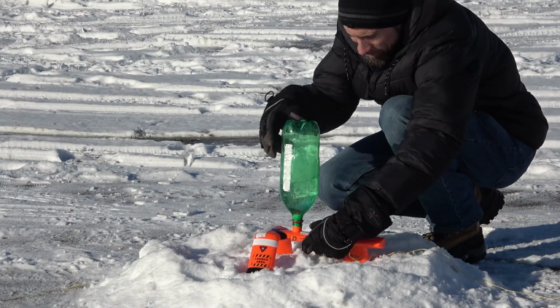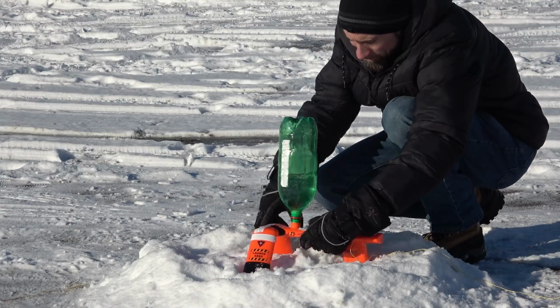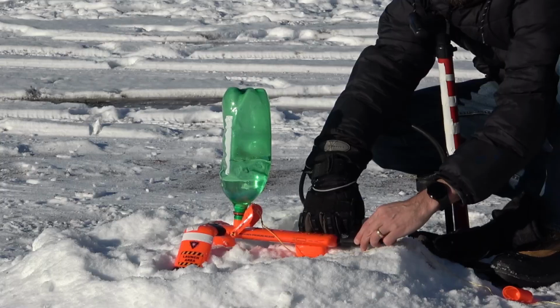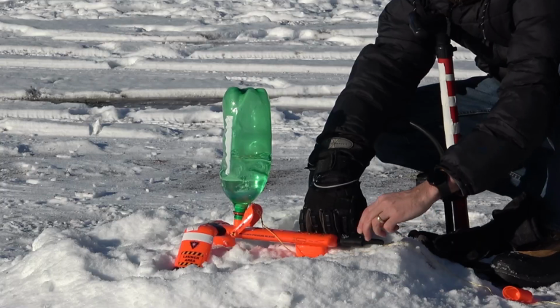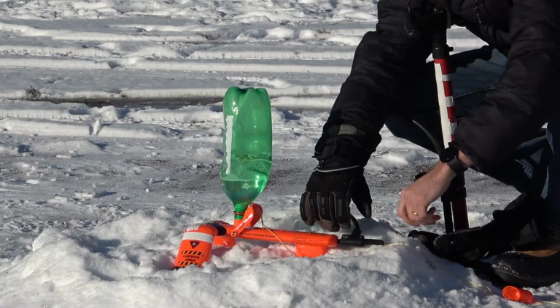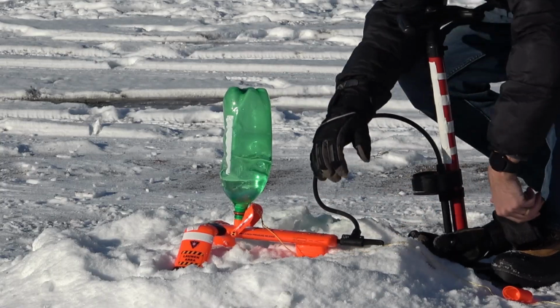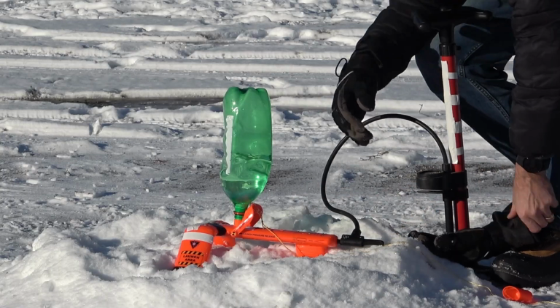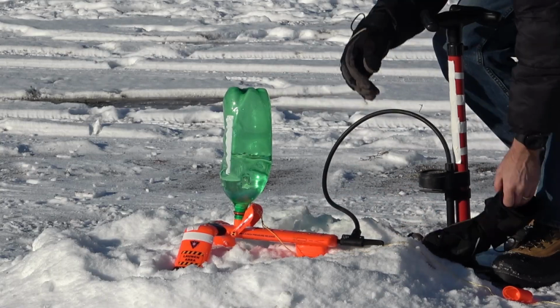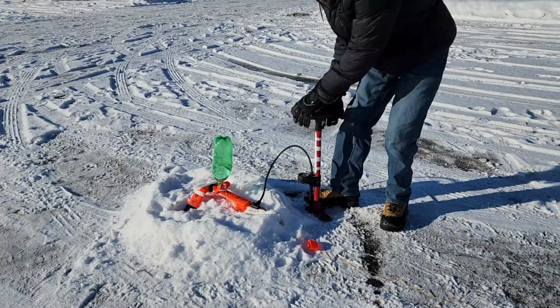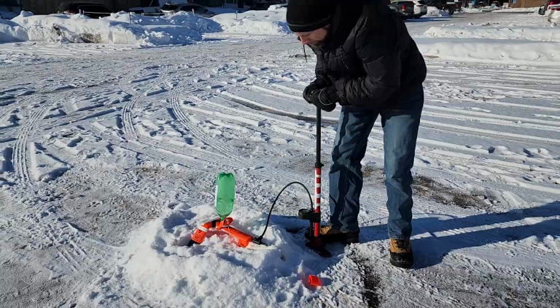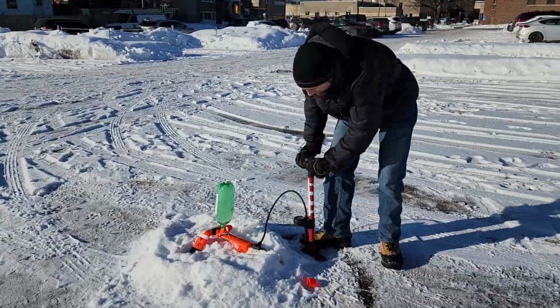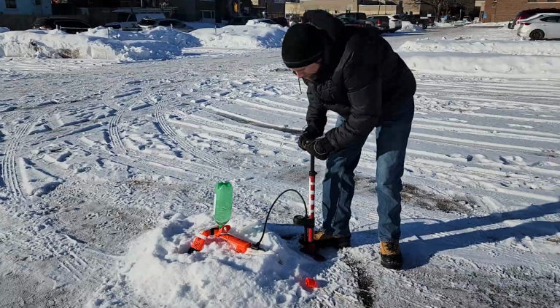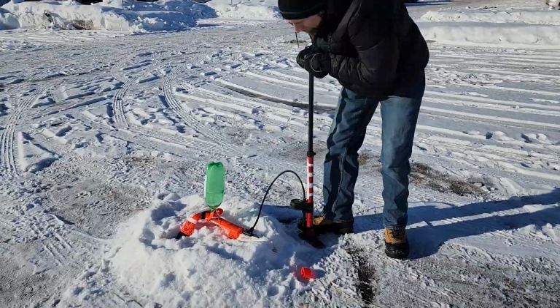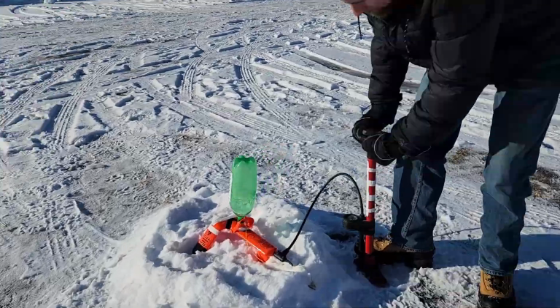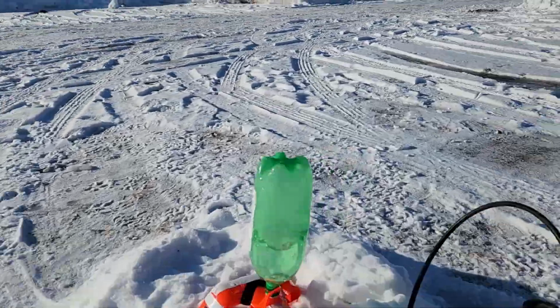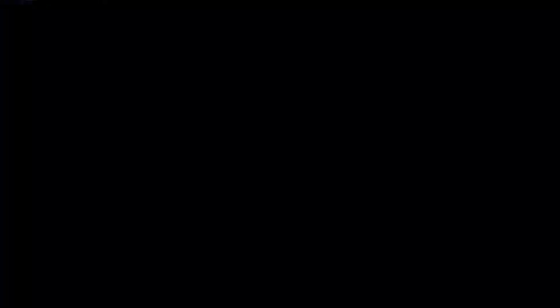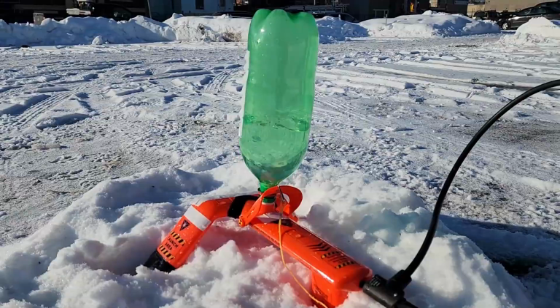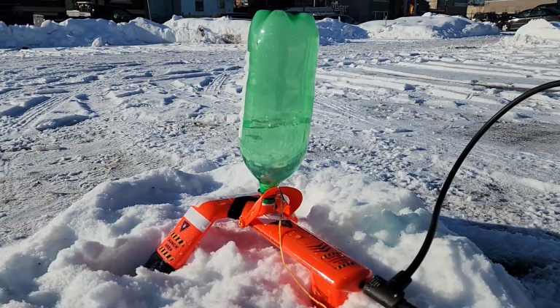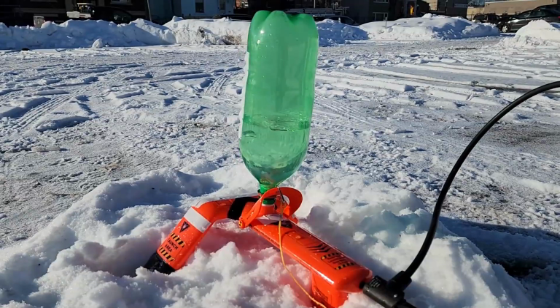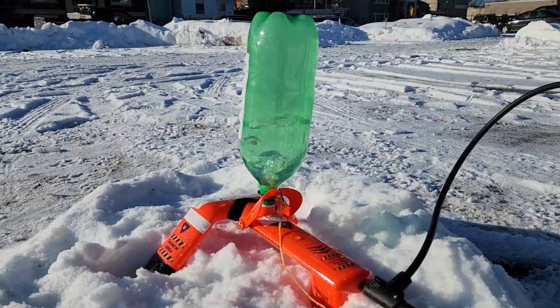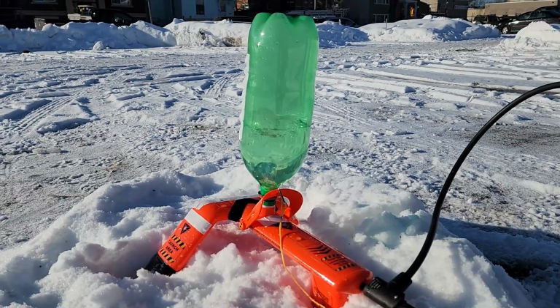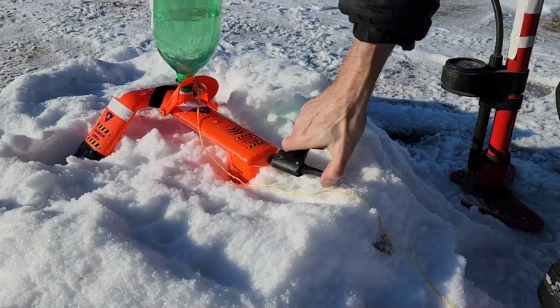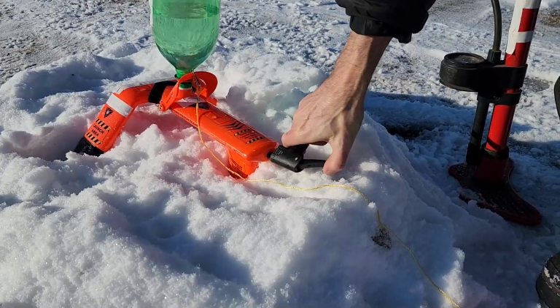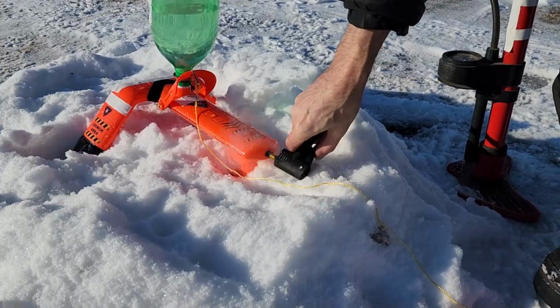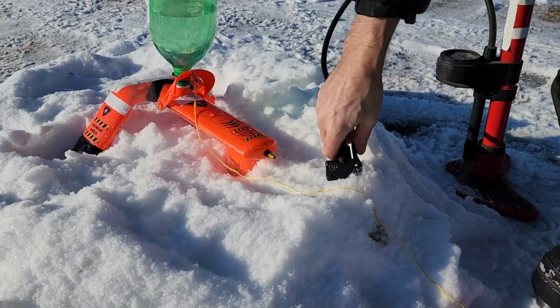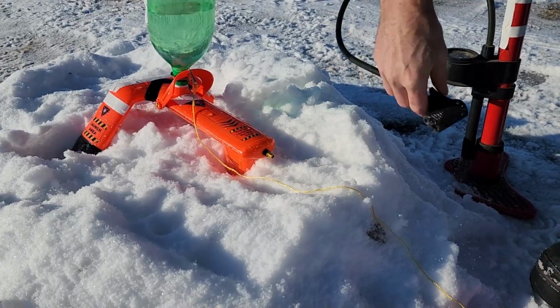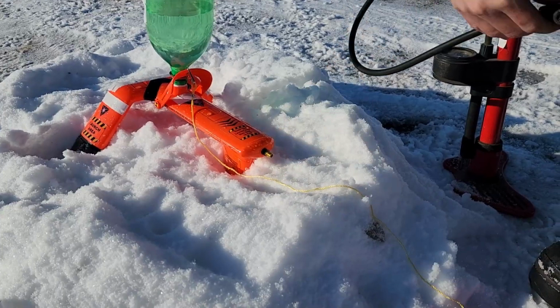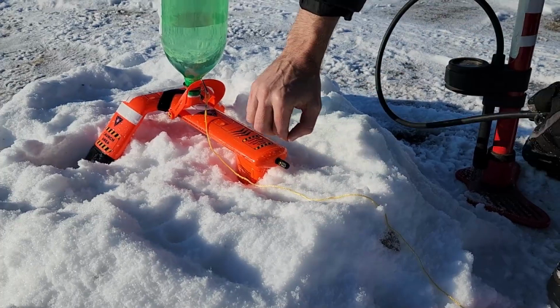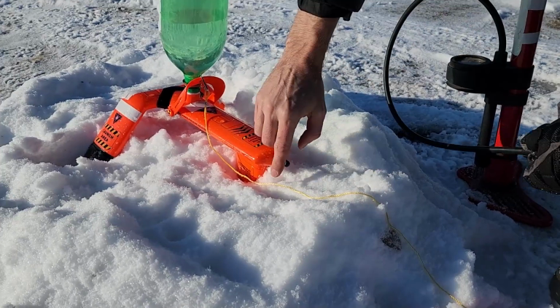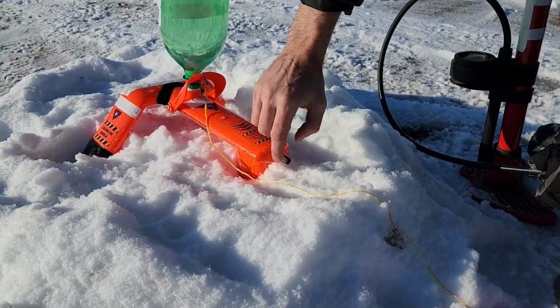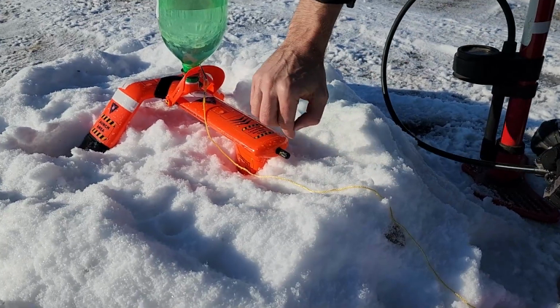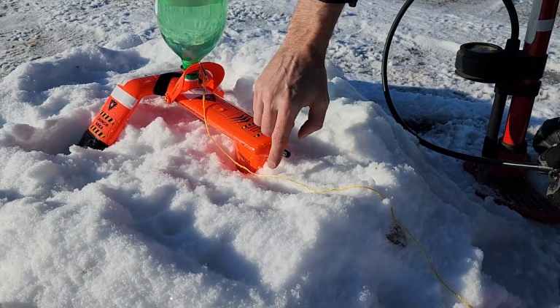Then poke it ten times. Remove the pump. Replace the cap.